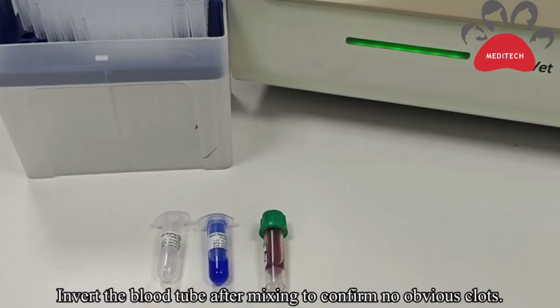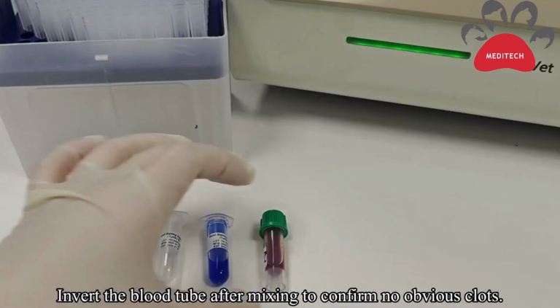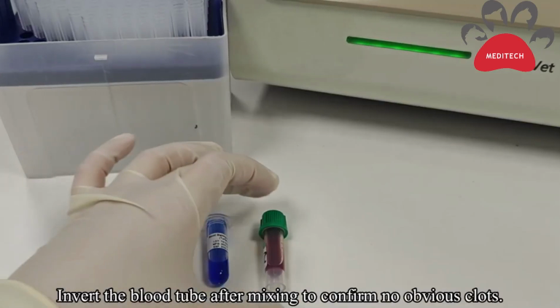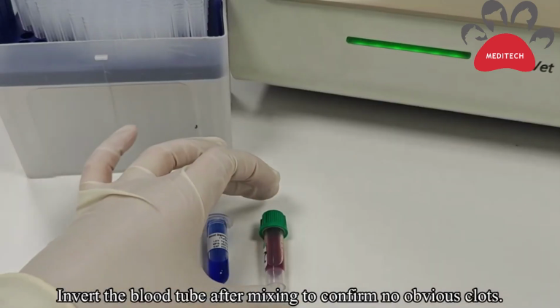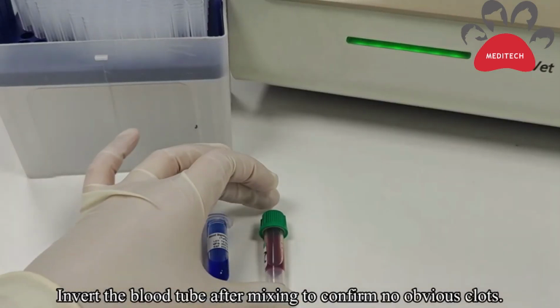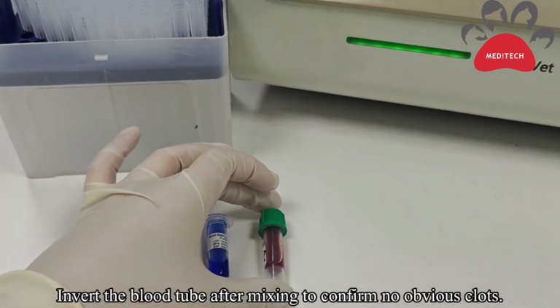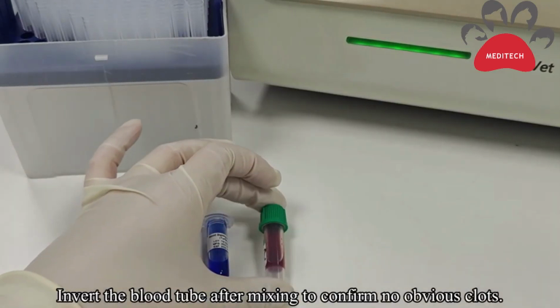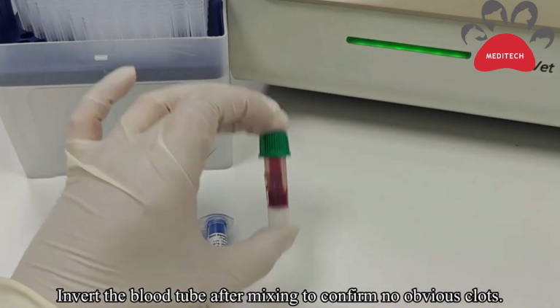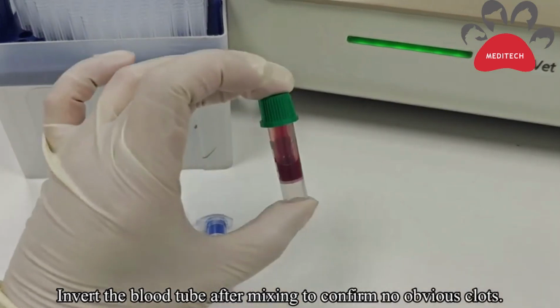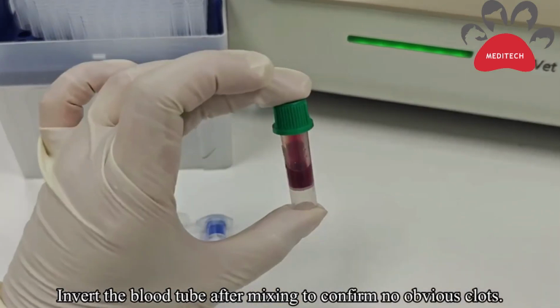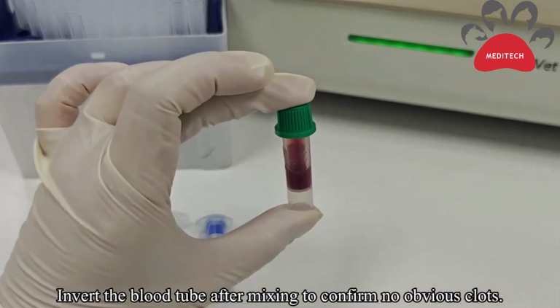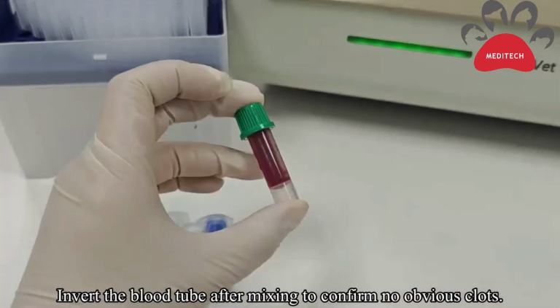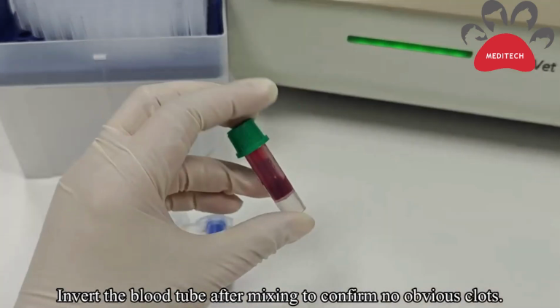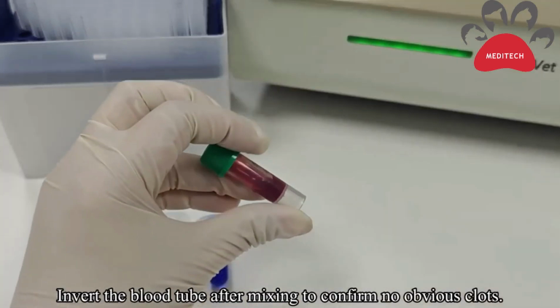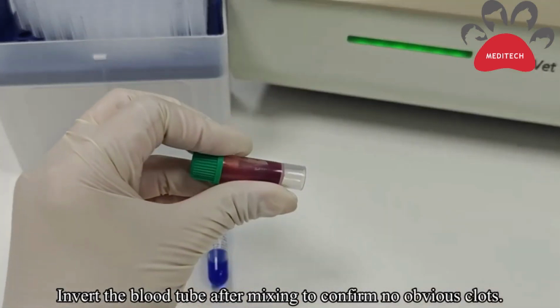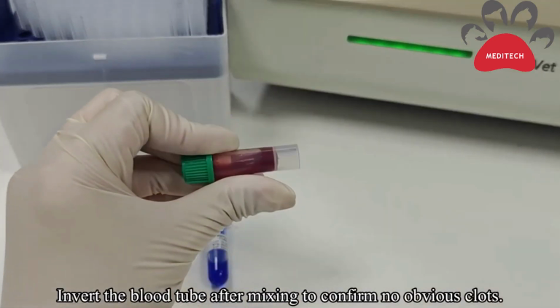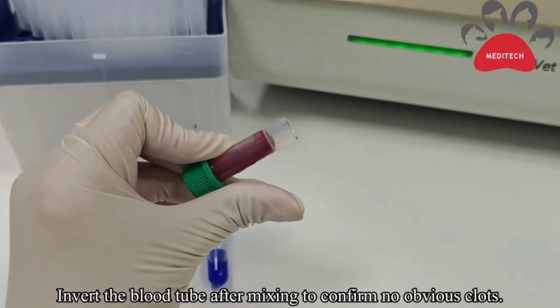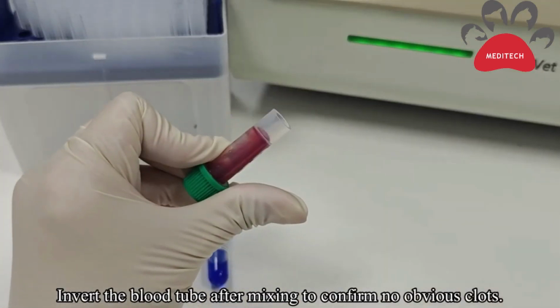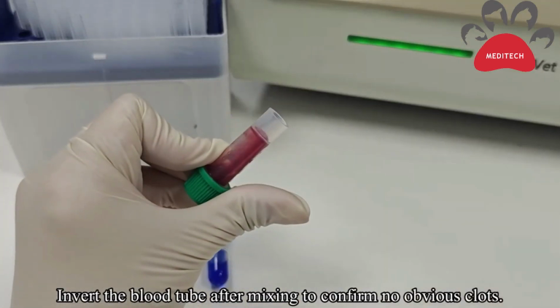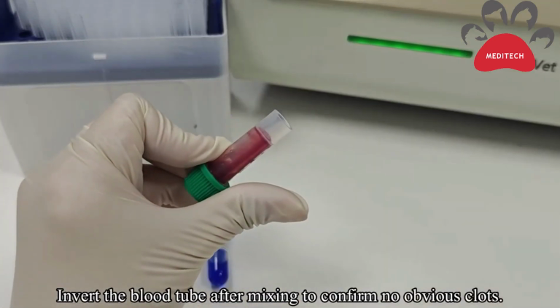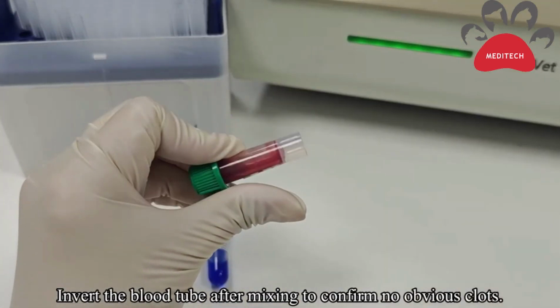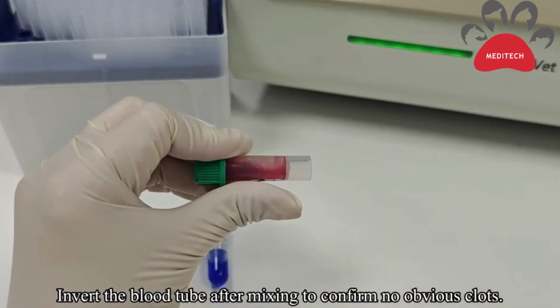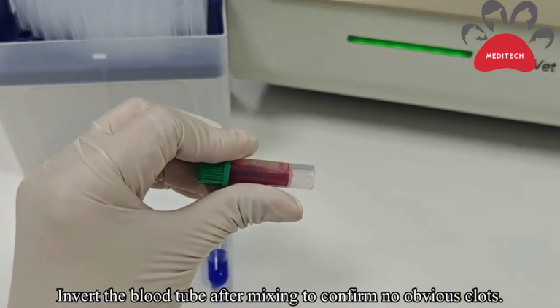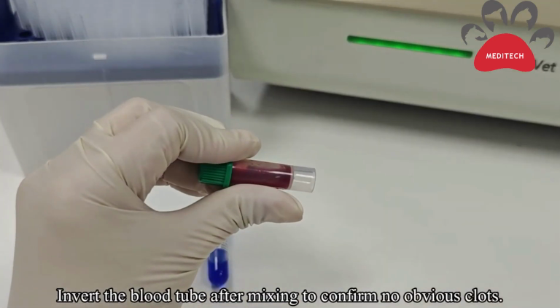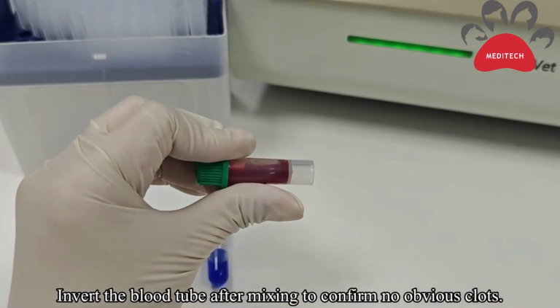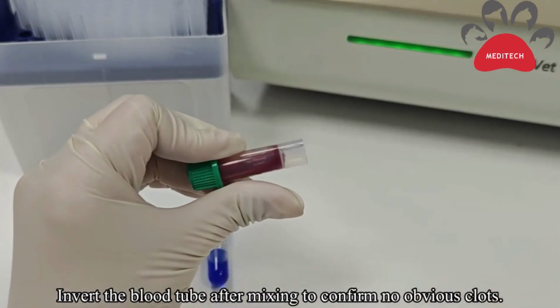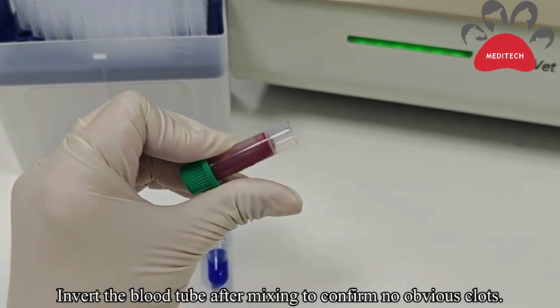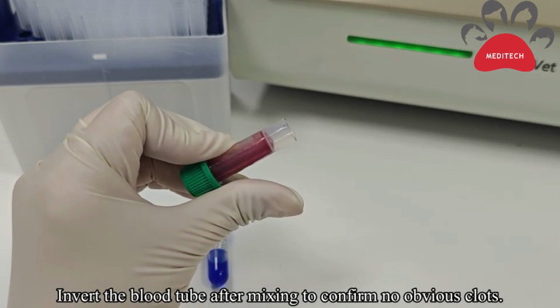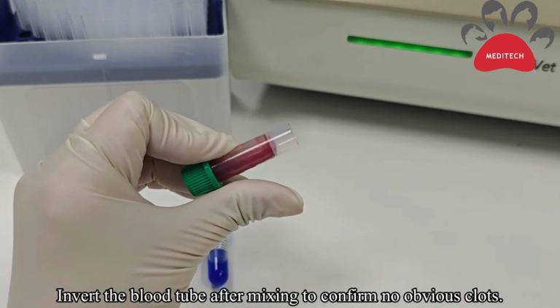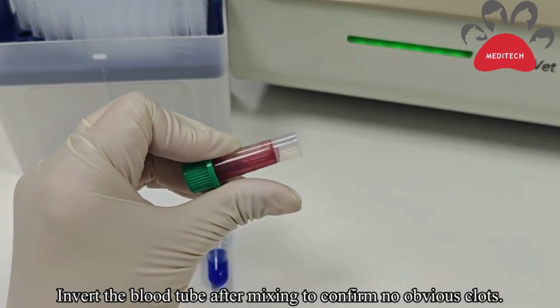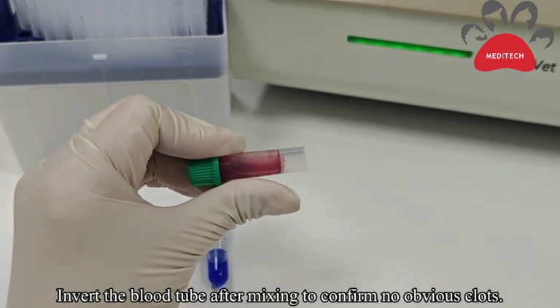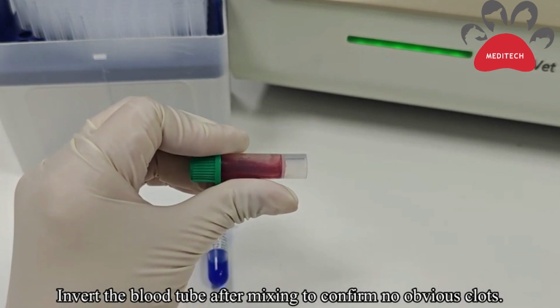Invert the blood tube up and down. Confirm there are no obvious clots.